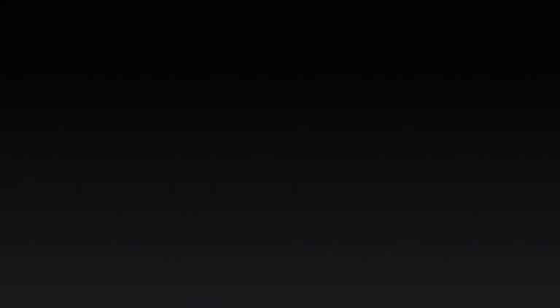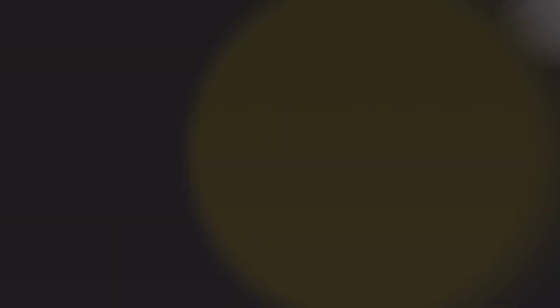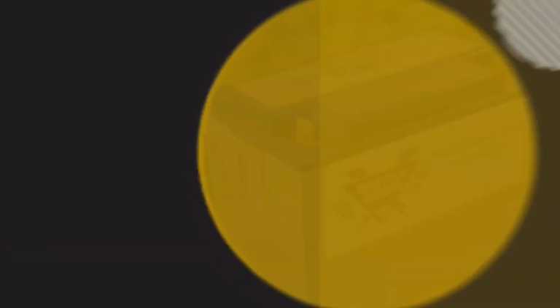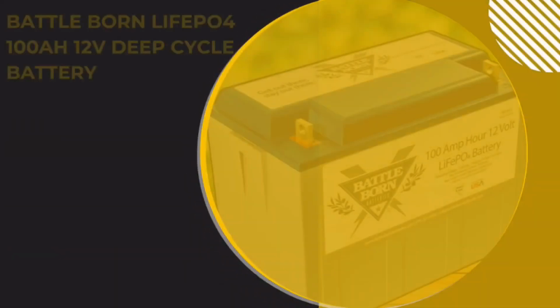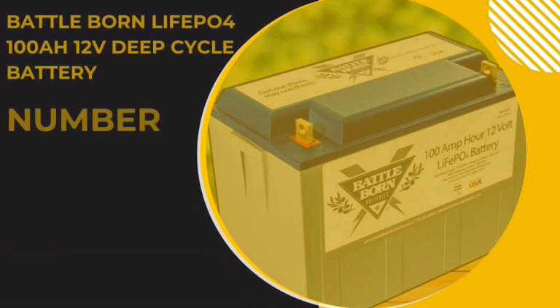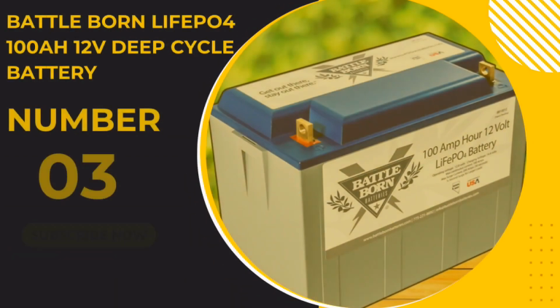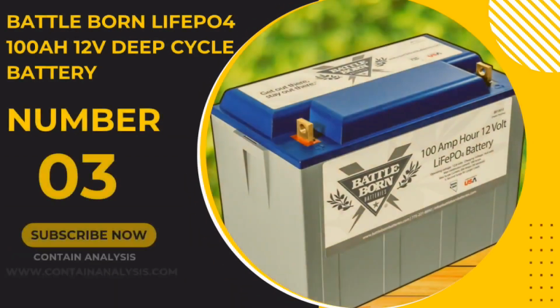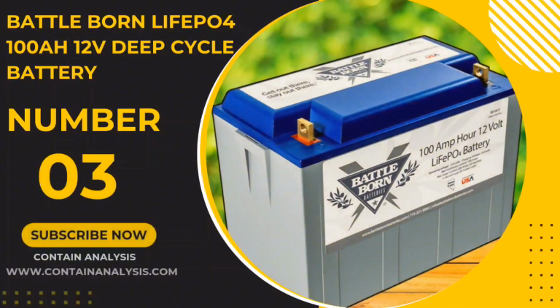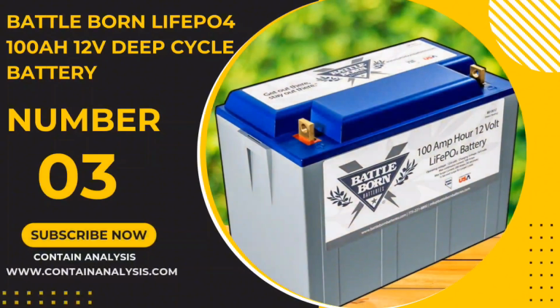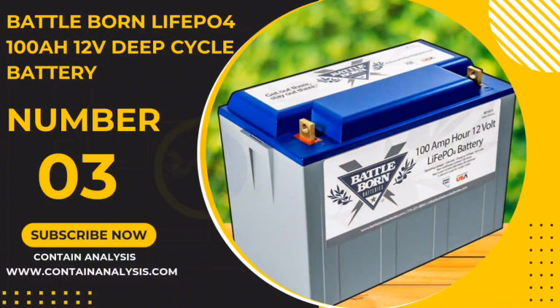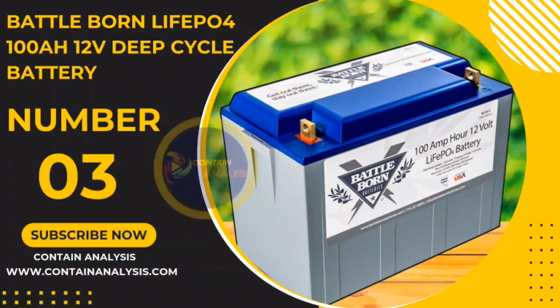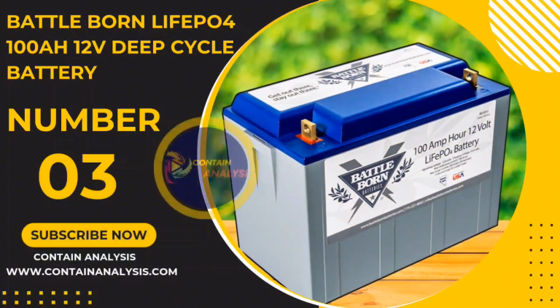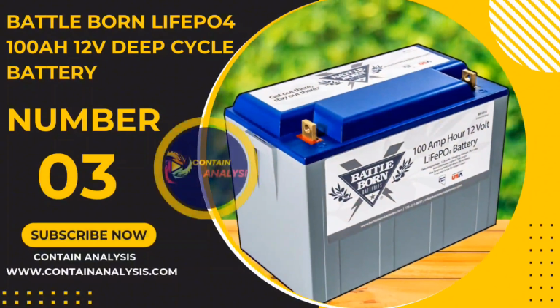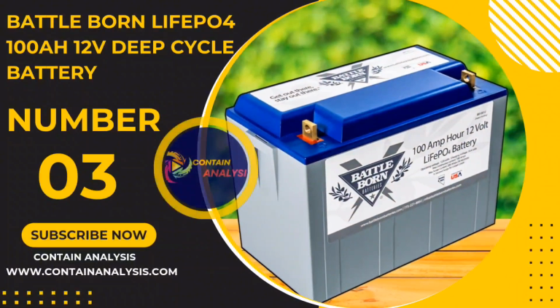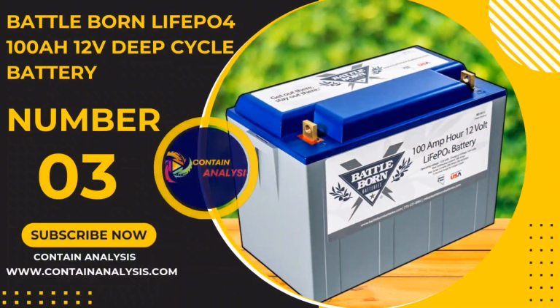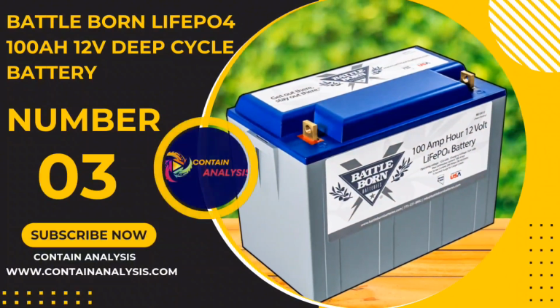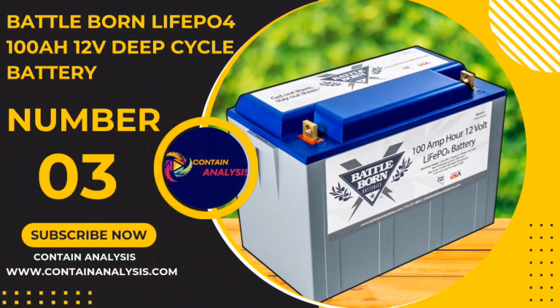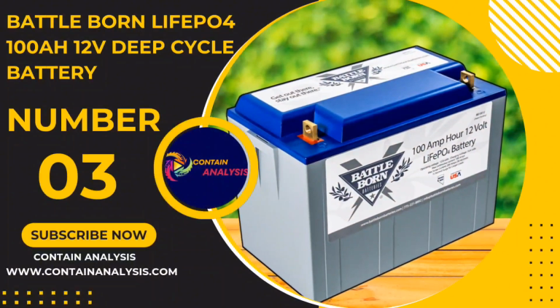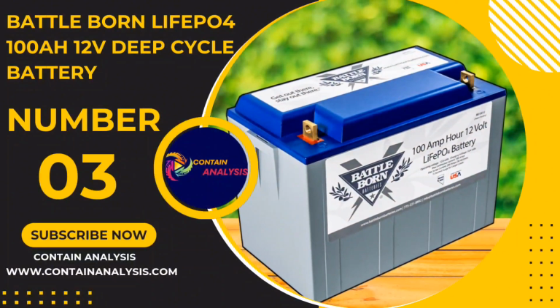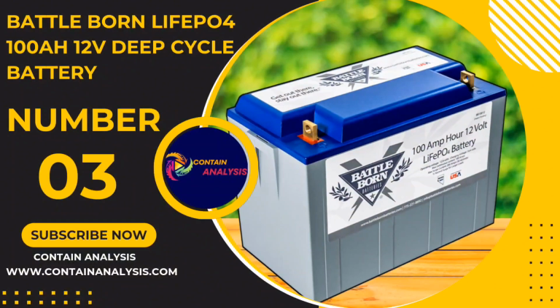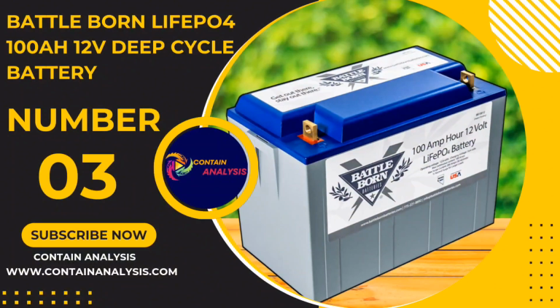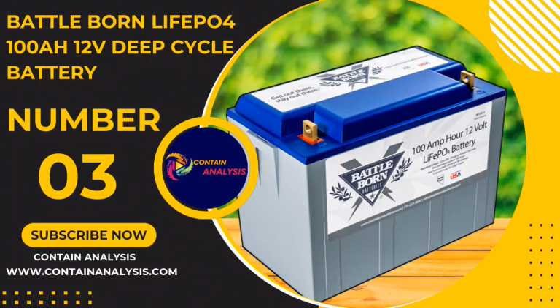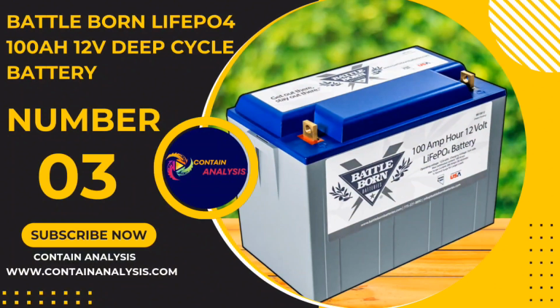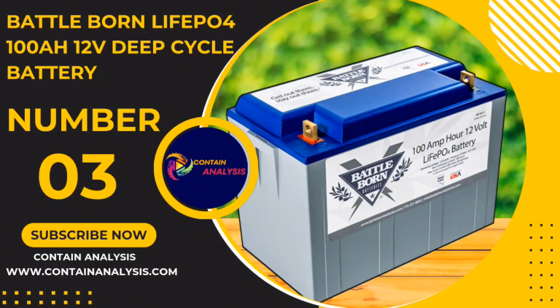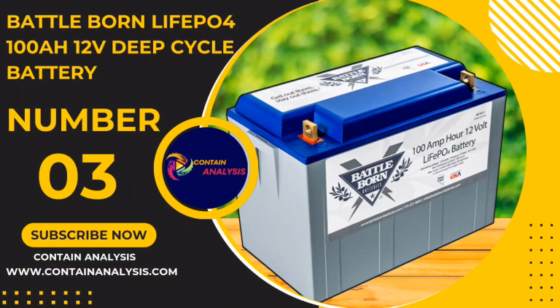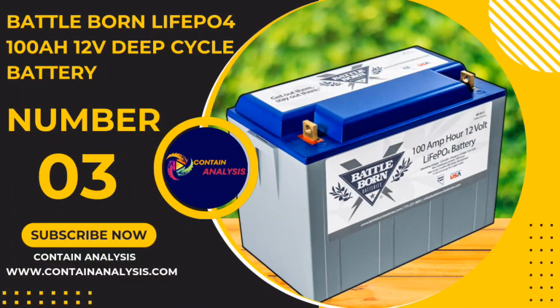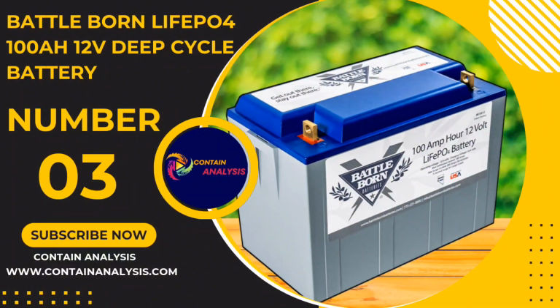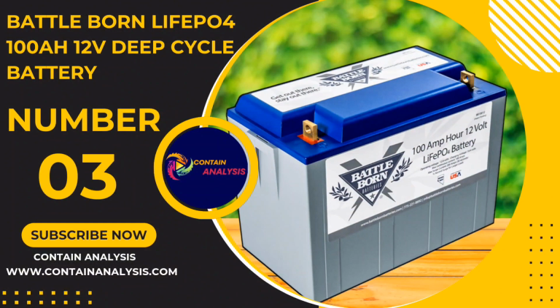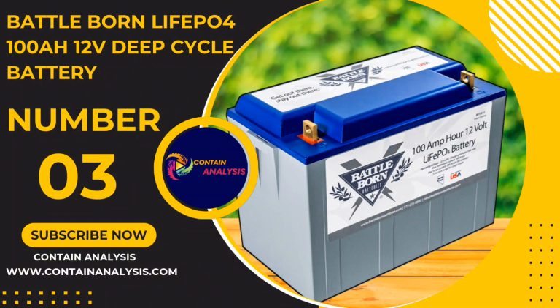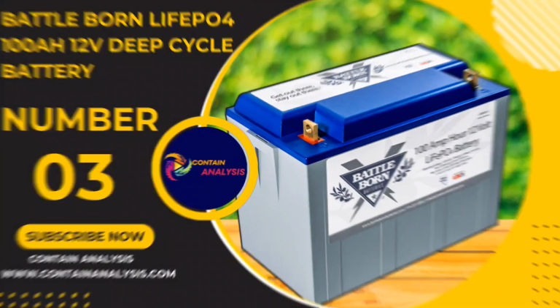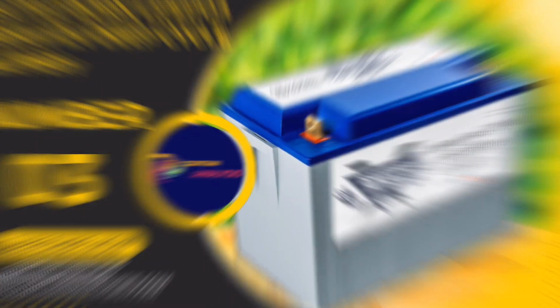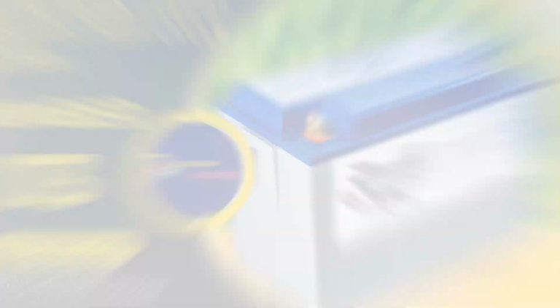Number 3: The Battle Born LiFePO4 100Ah 12V Deep Cycle Battery.